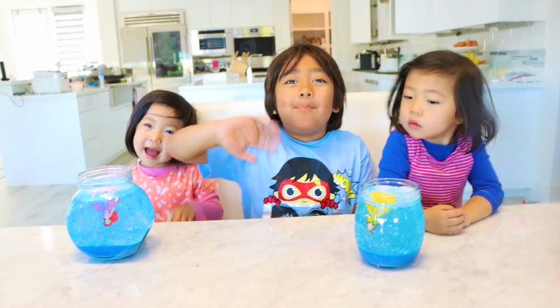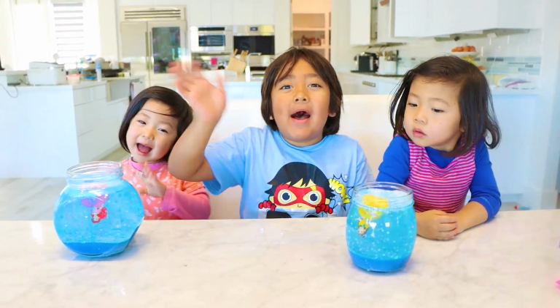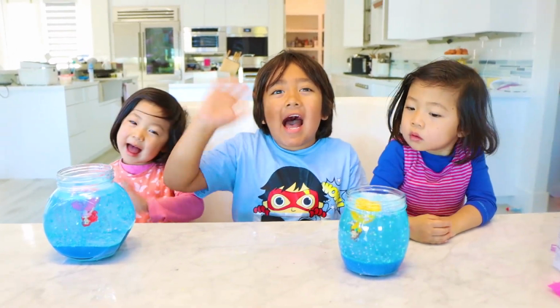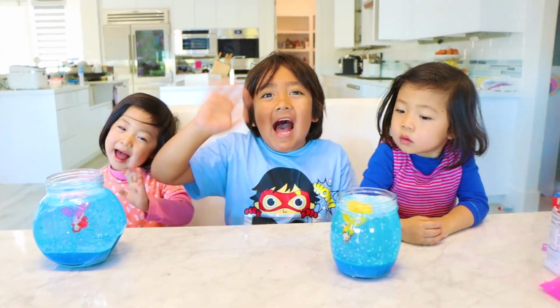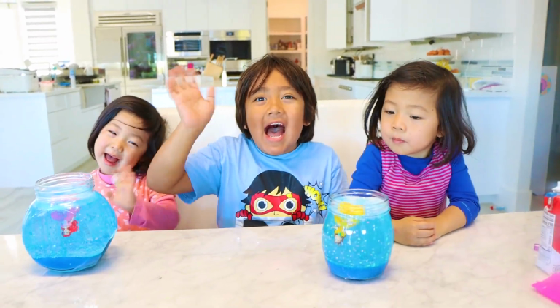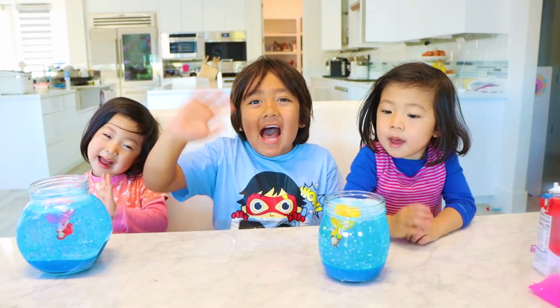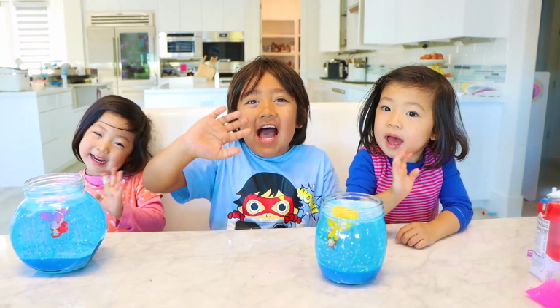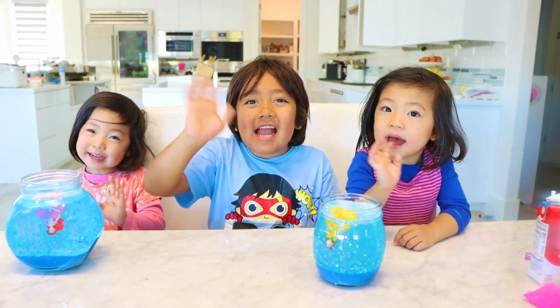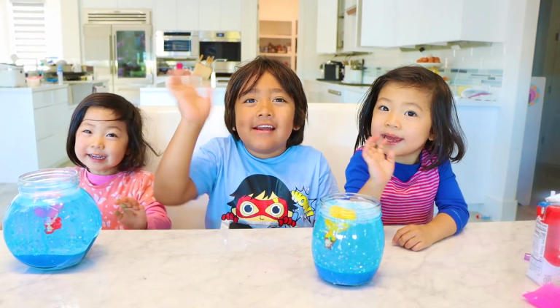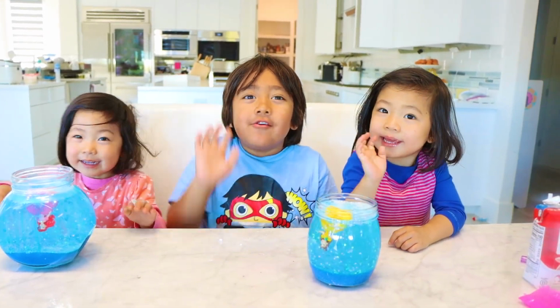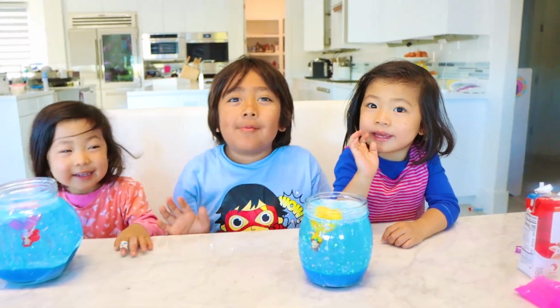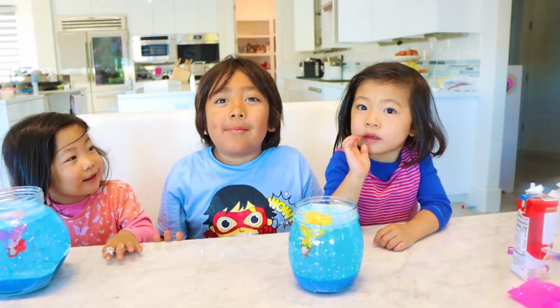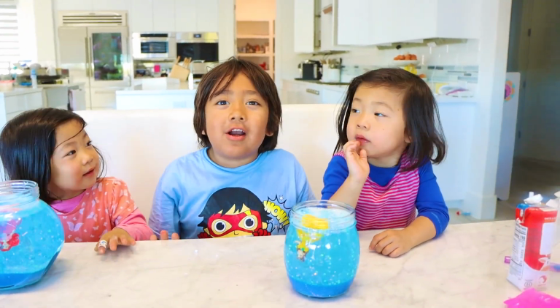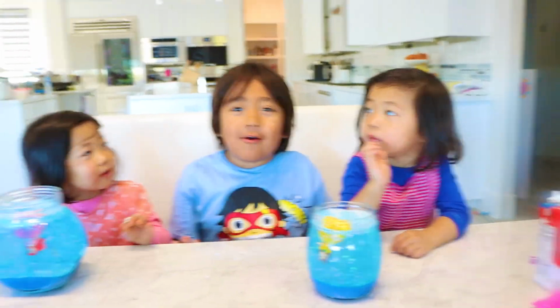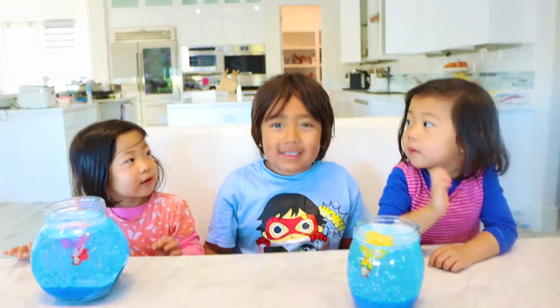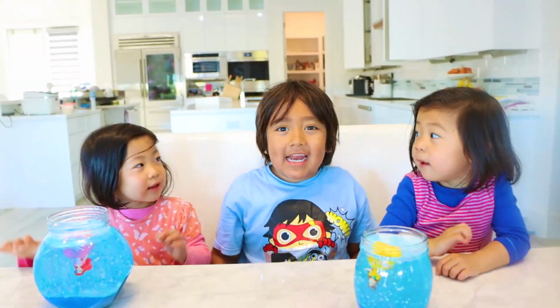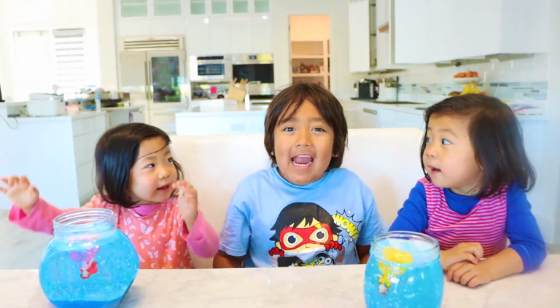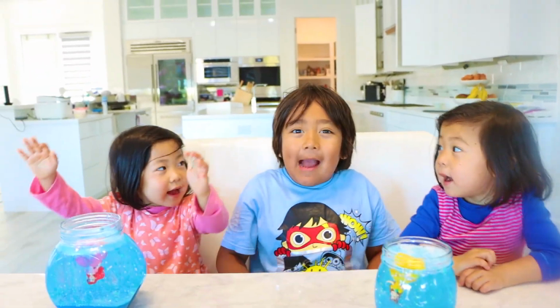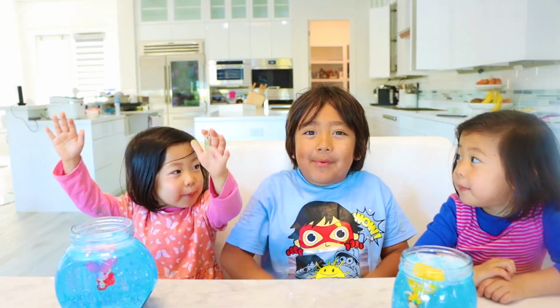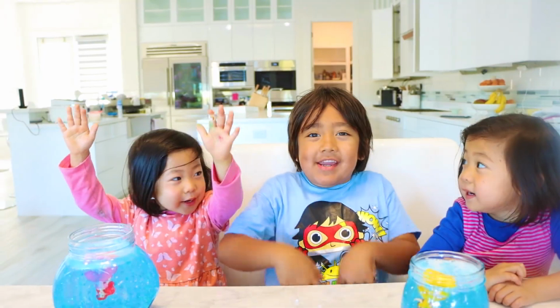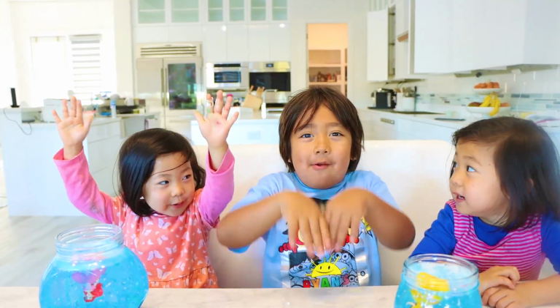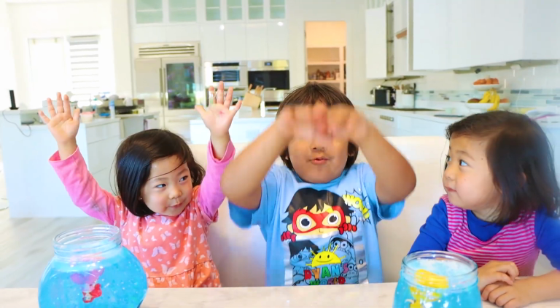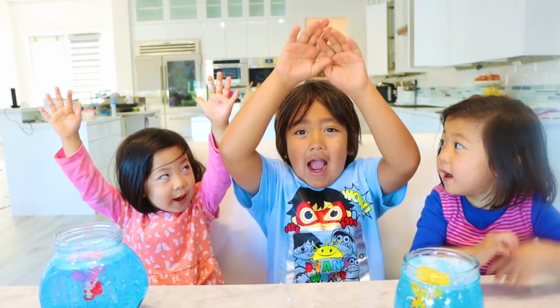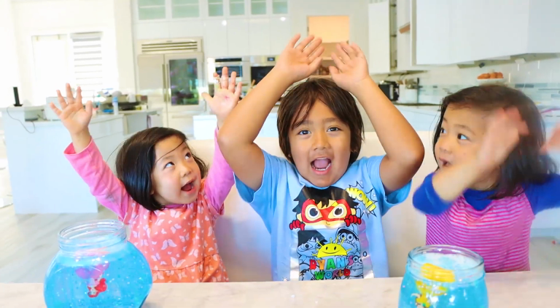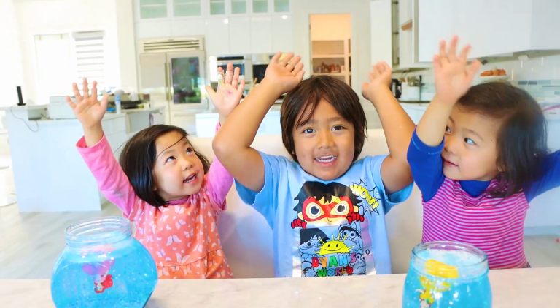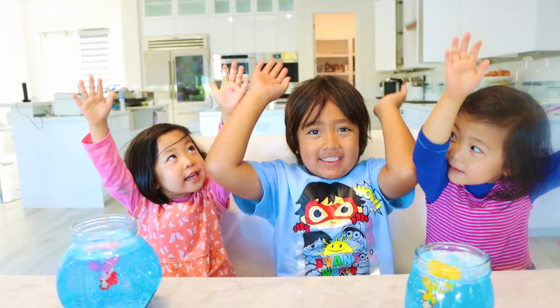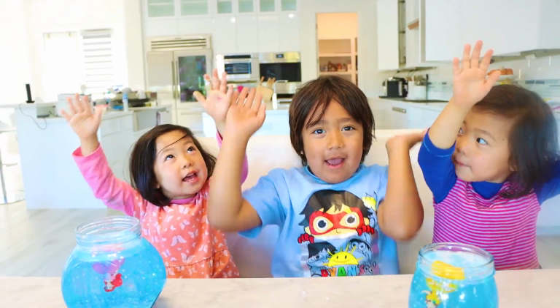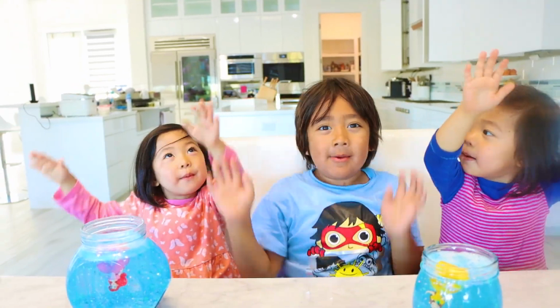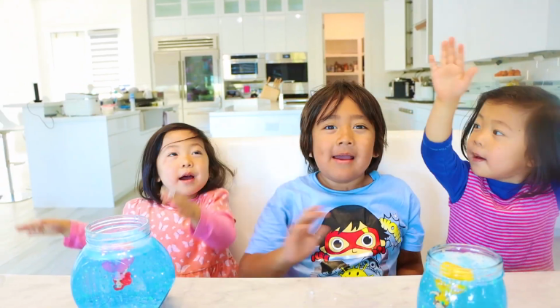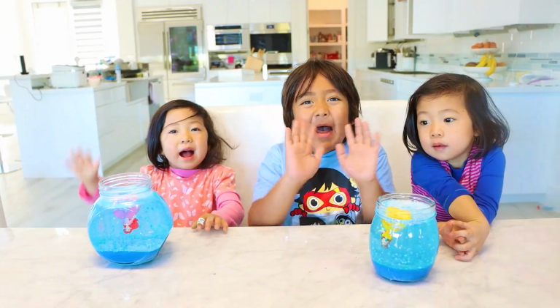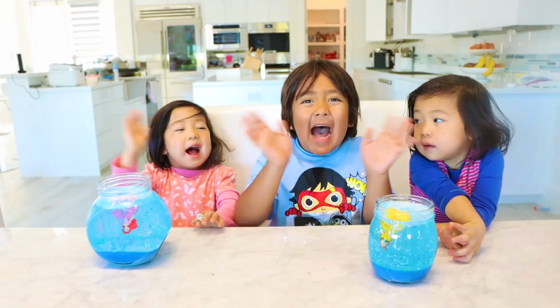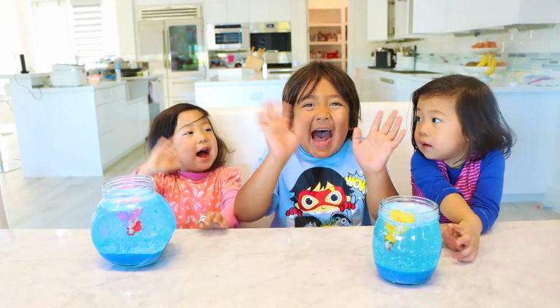Bye. Remember, always stay happy and rise up. Bye.